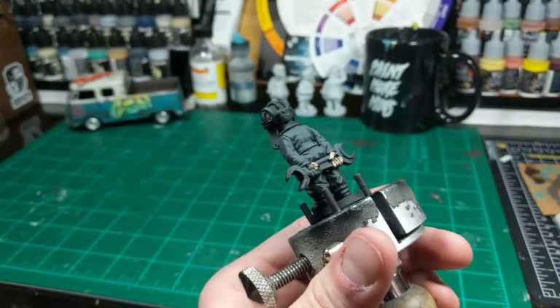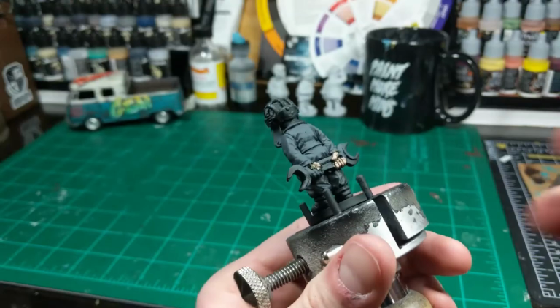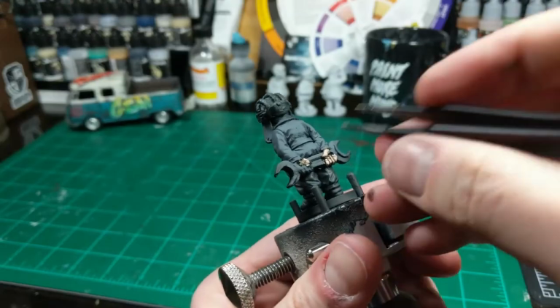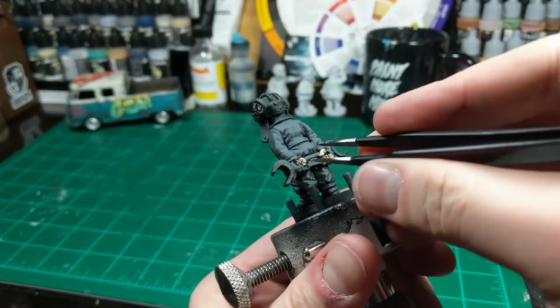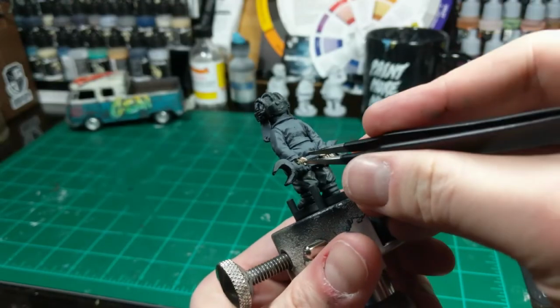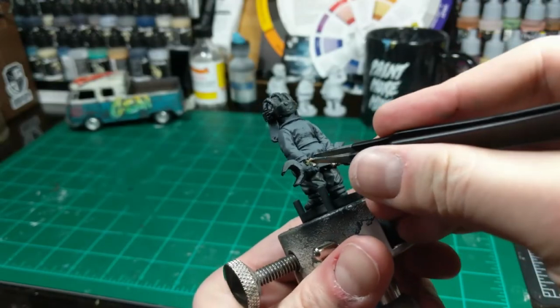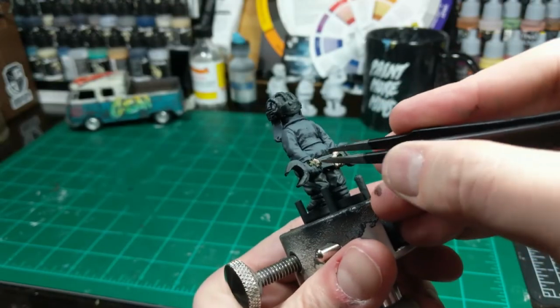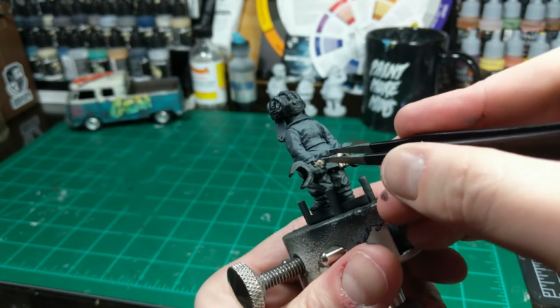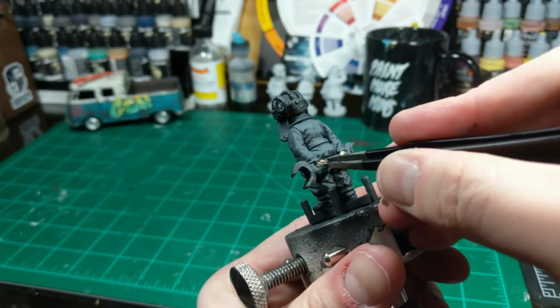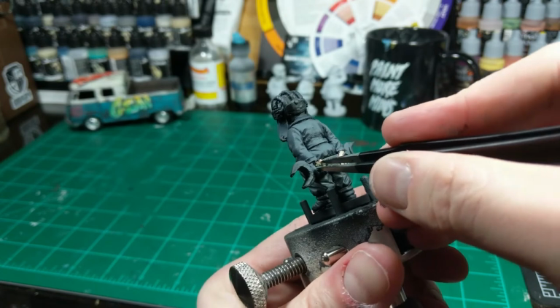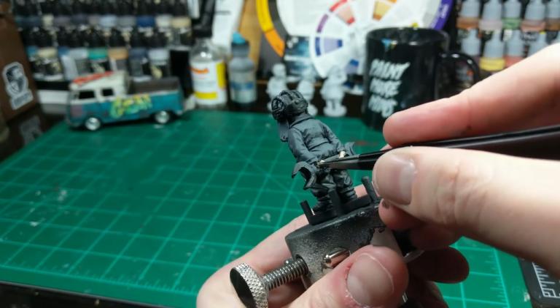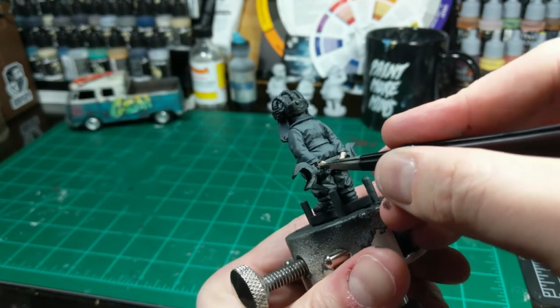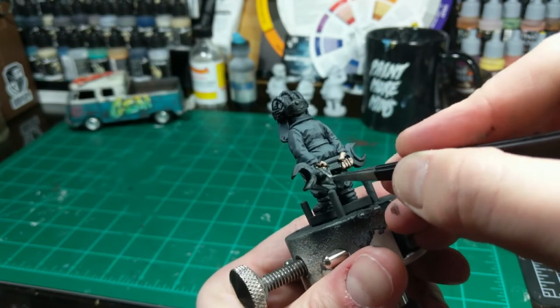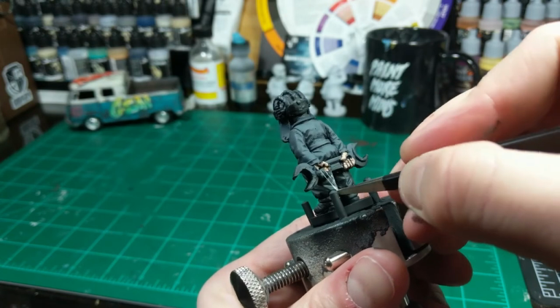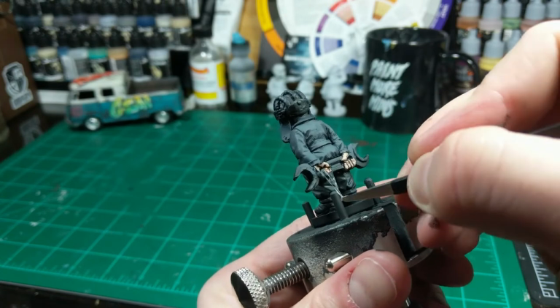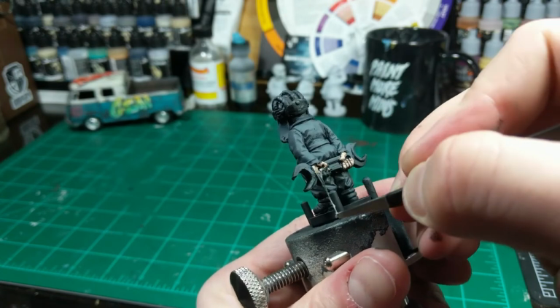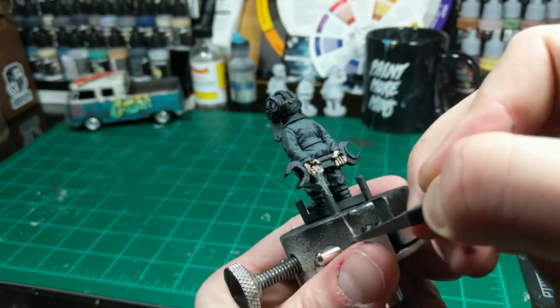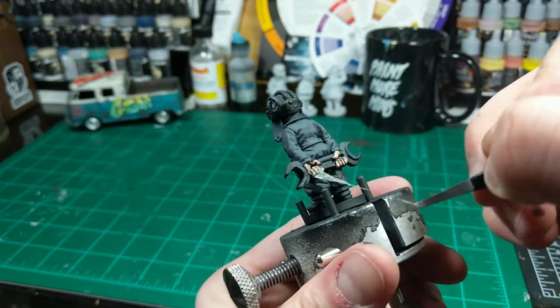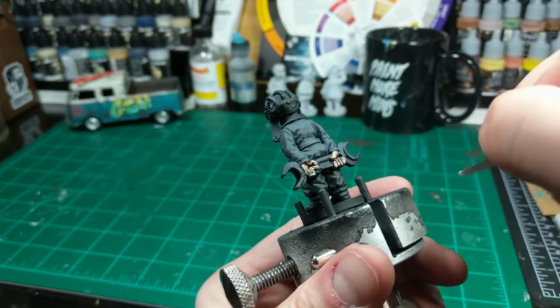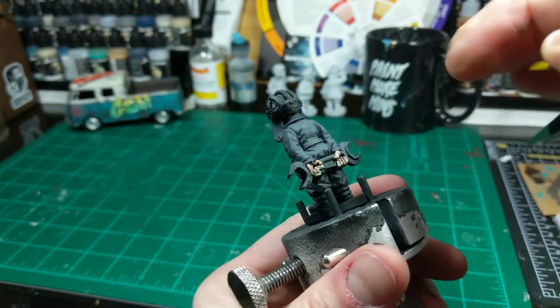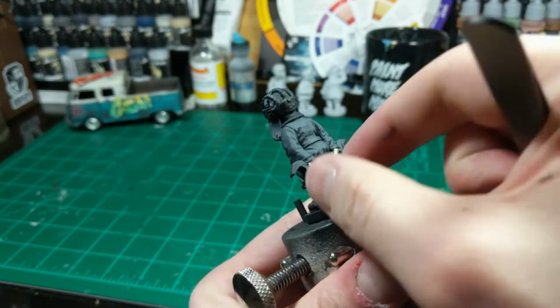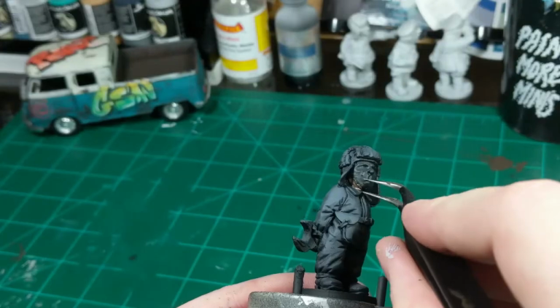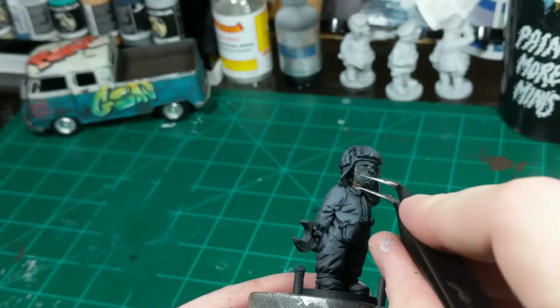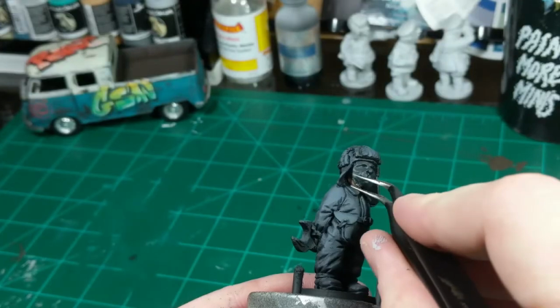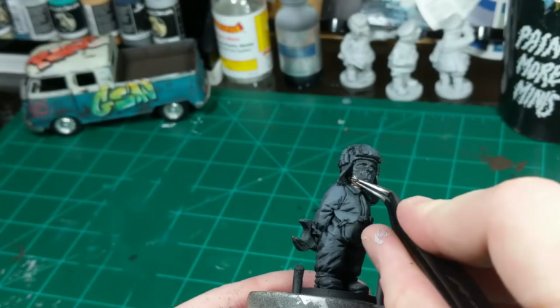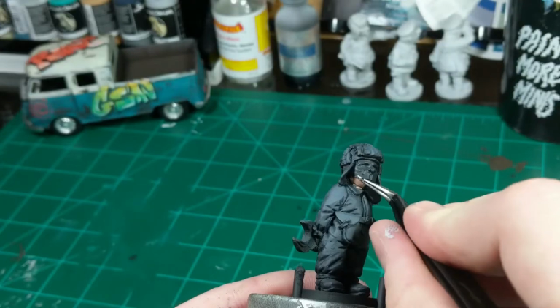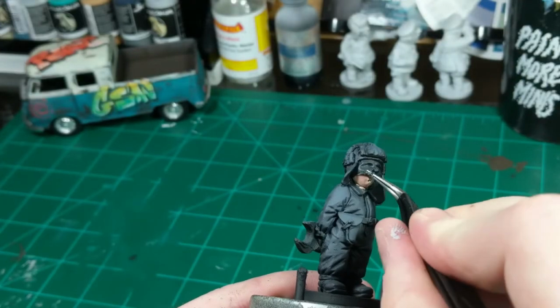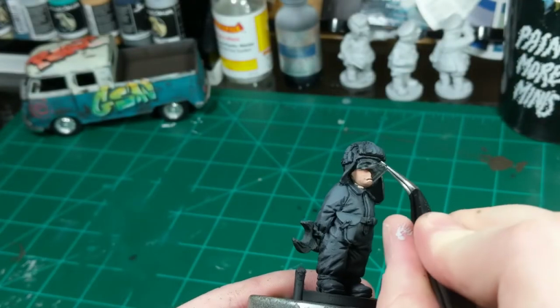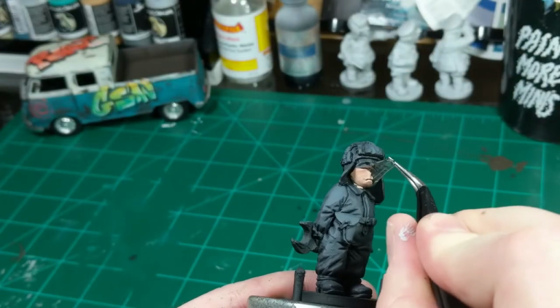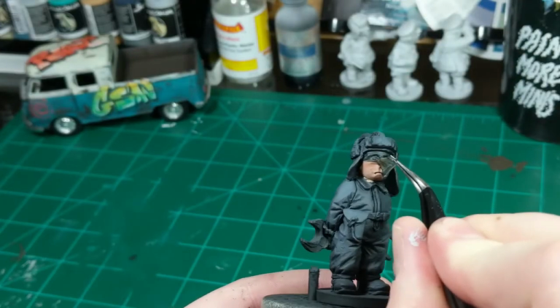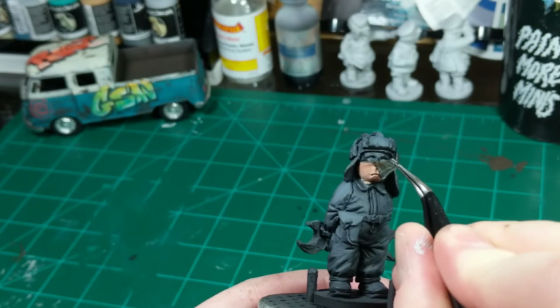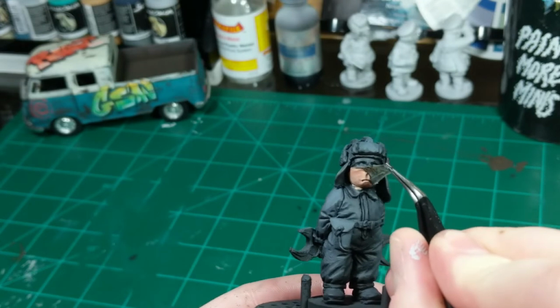After I'm done using the airbrush to create the general overall tones of the uniform, I begin the satisfying process of removing the liquid mask with some tools.